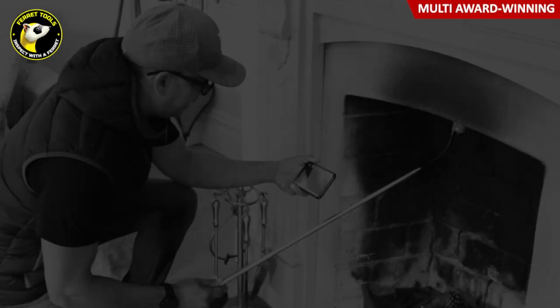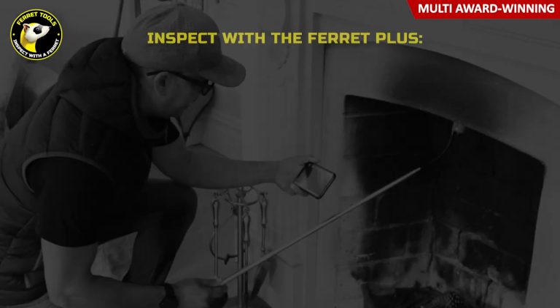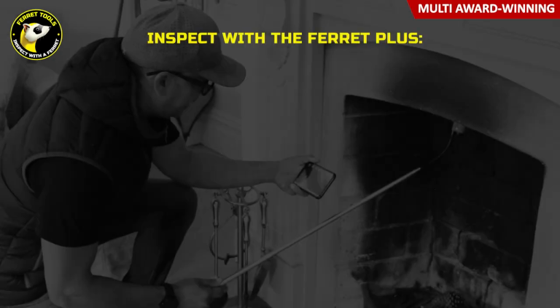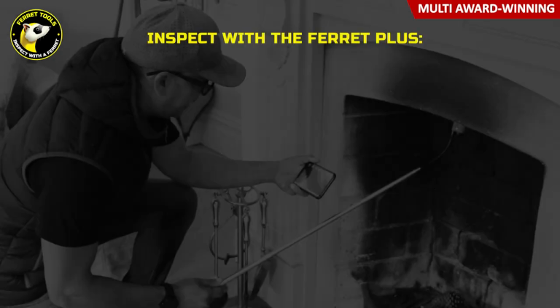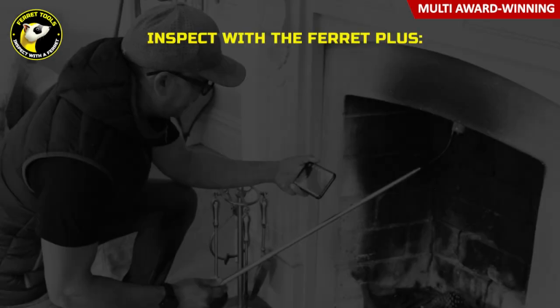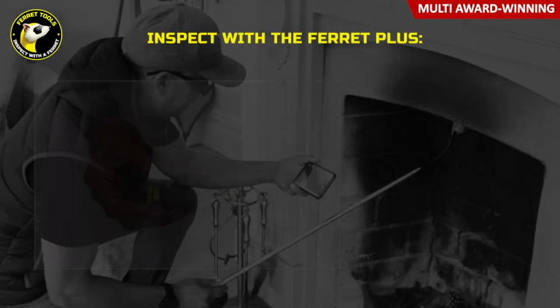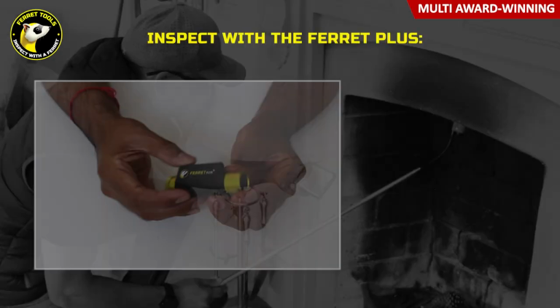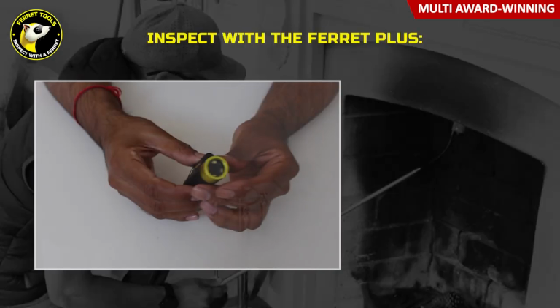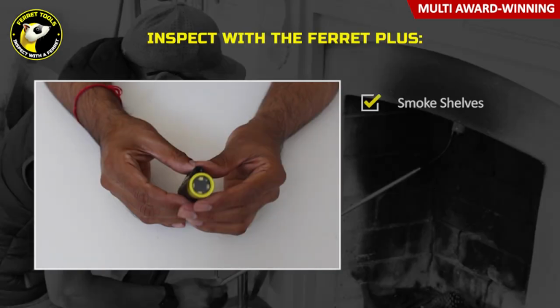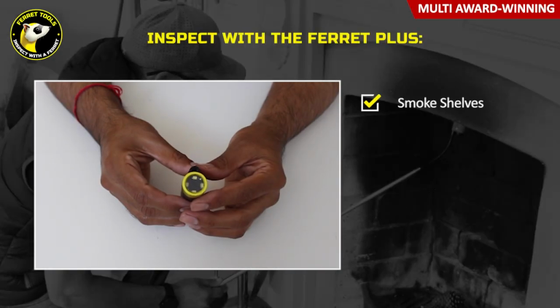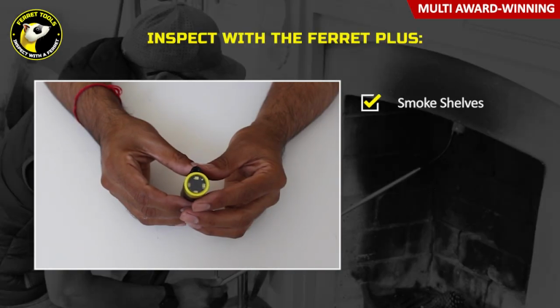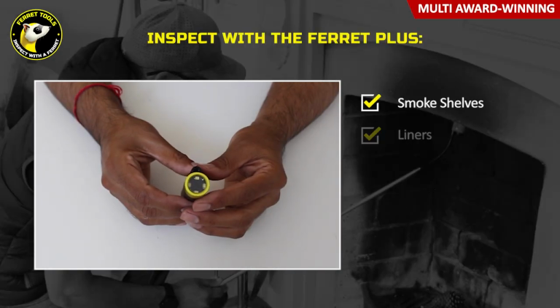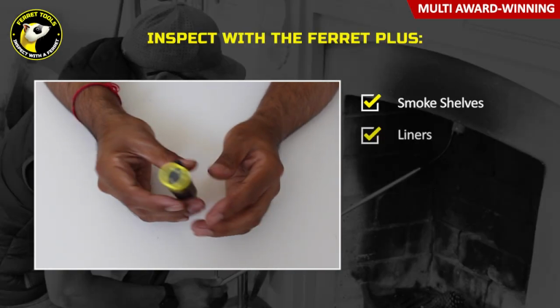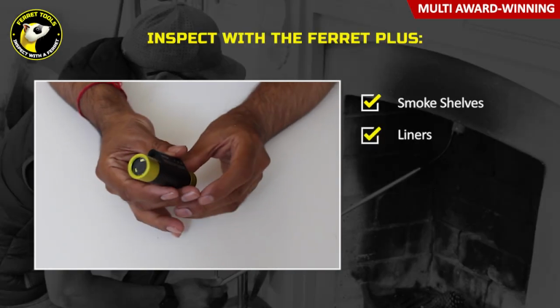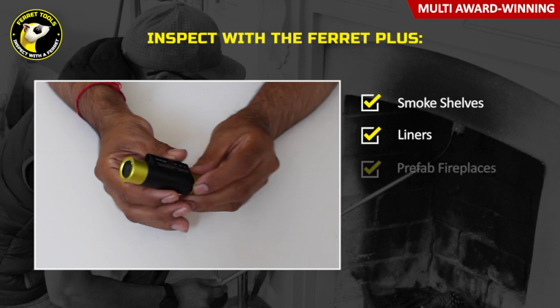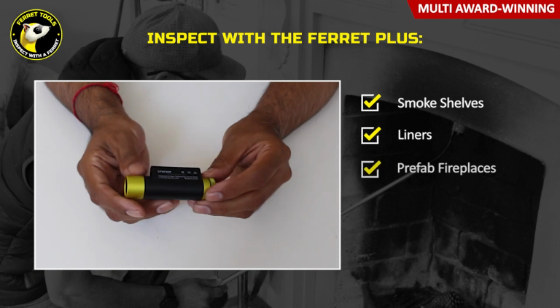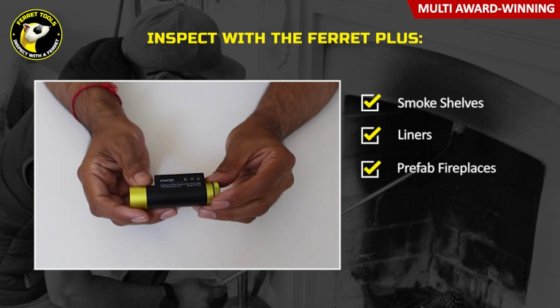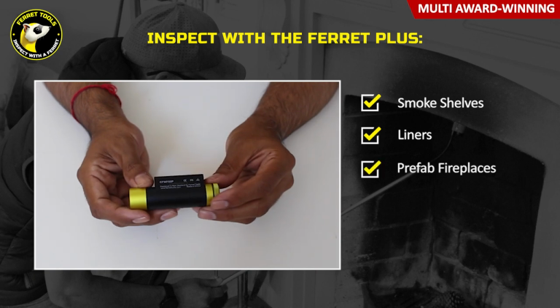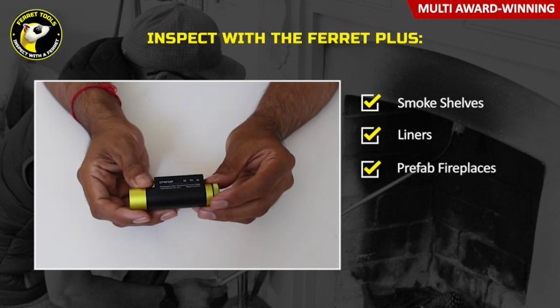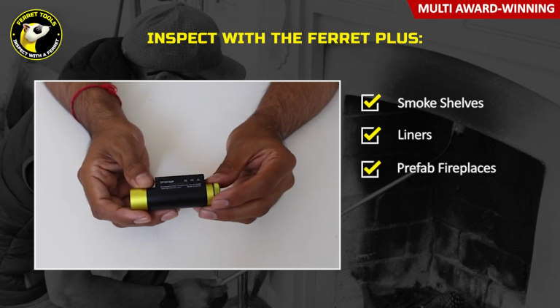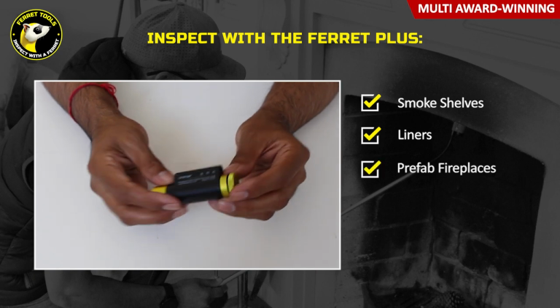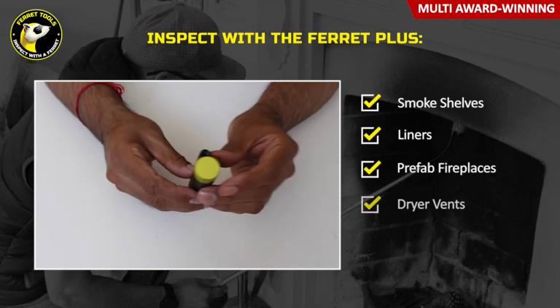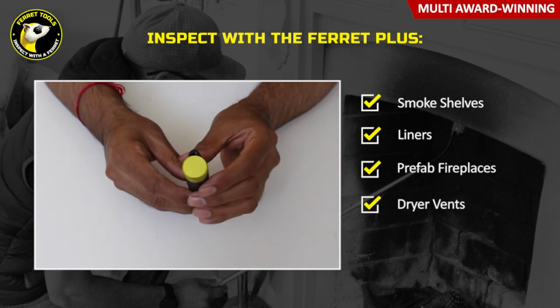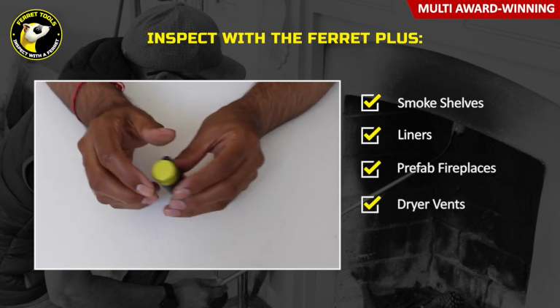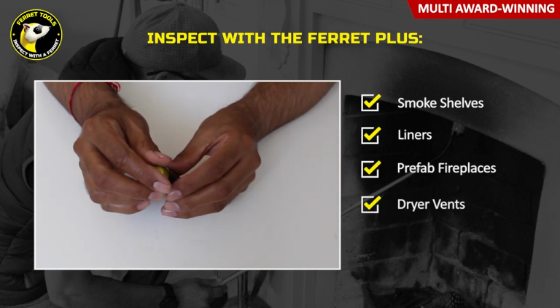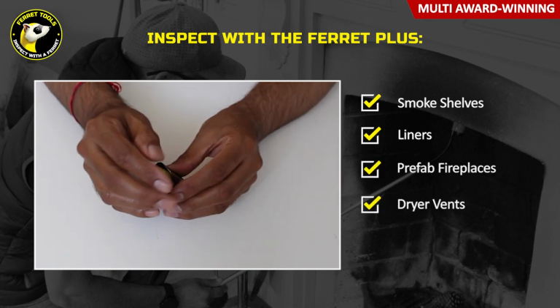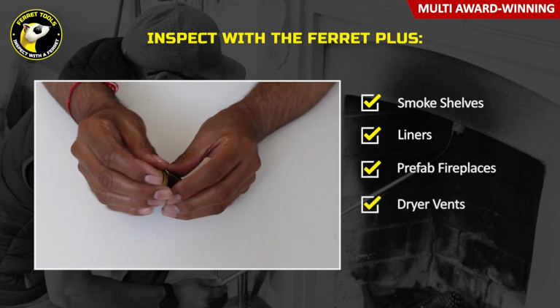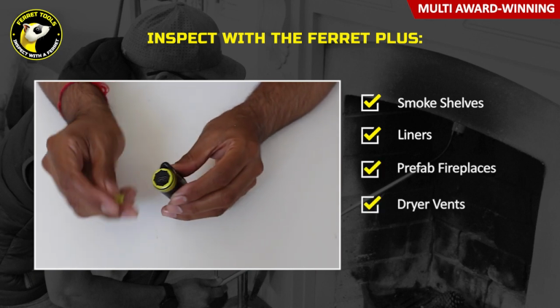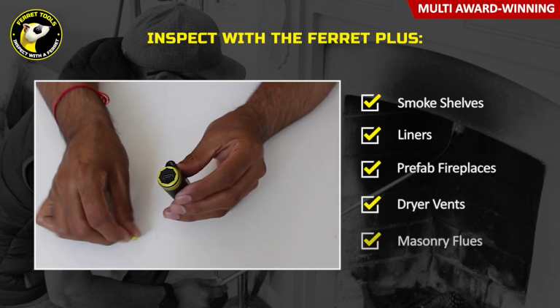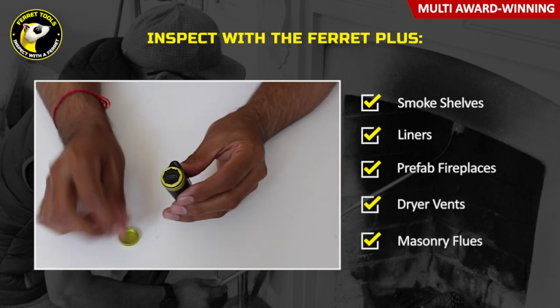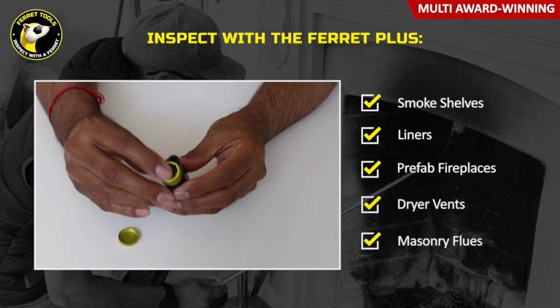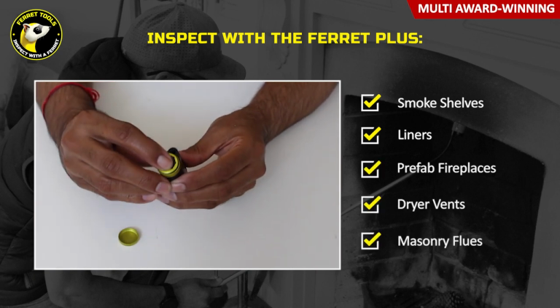The Ferret camera is great for inspecting smoke shelves, liners, prefab fireplaces, and dryer vents, as well as some masonry flues.